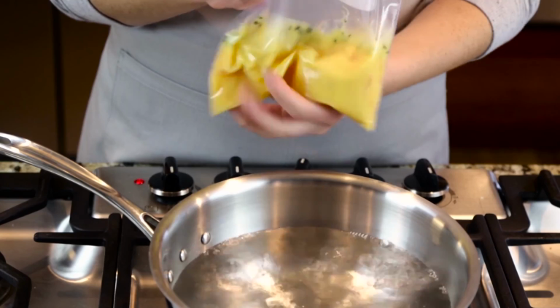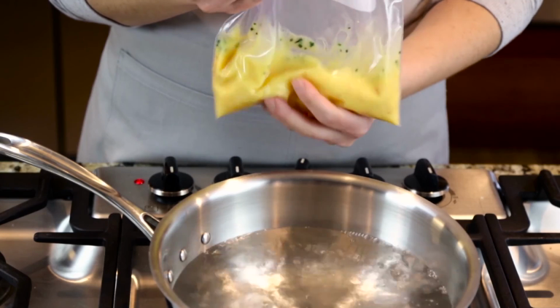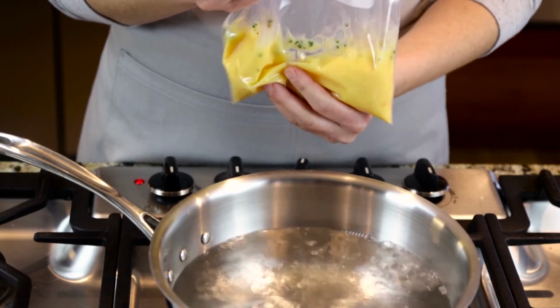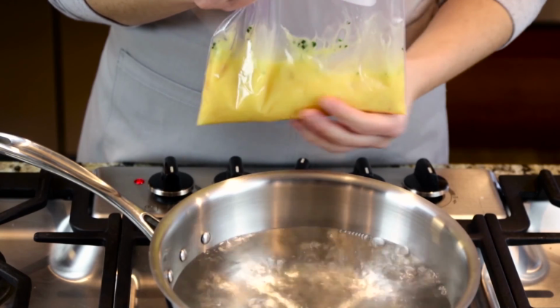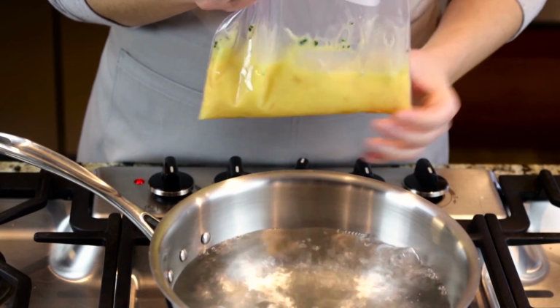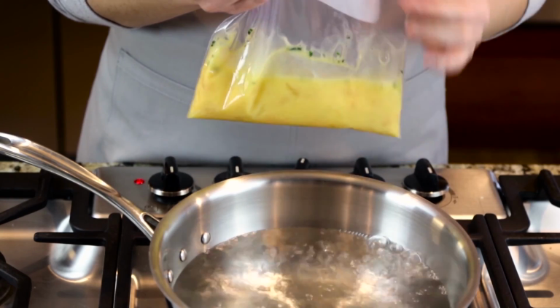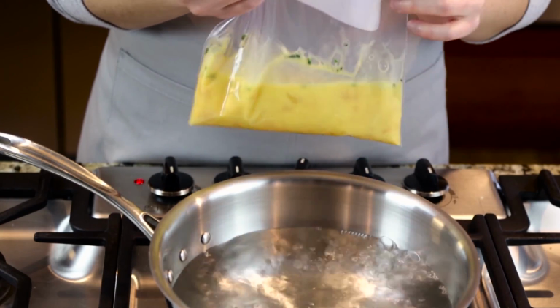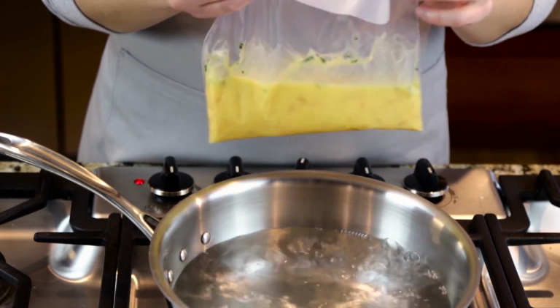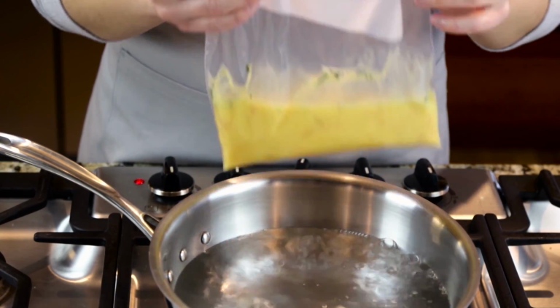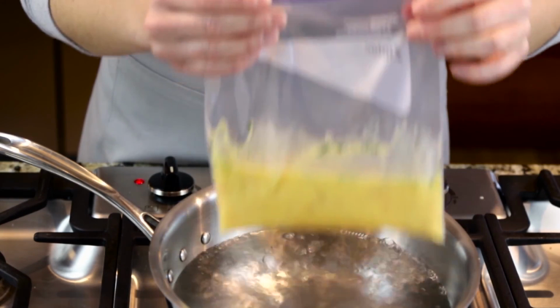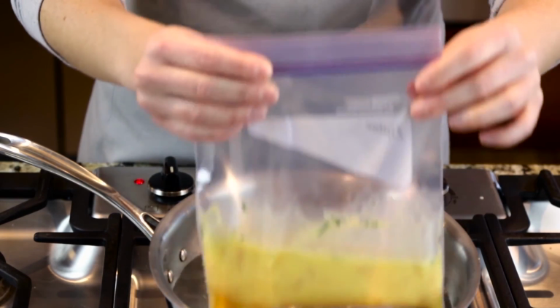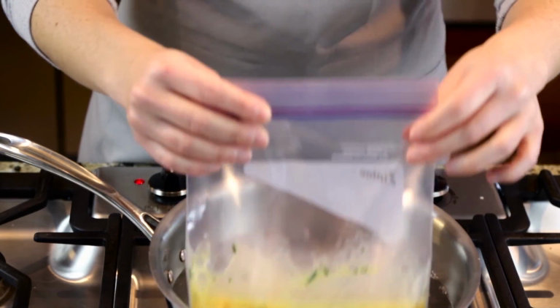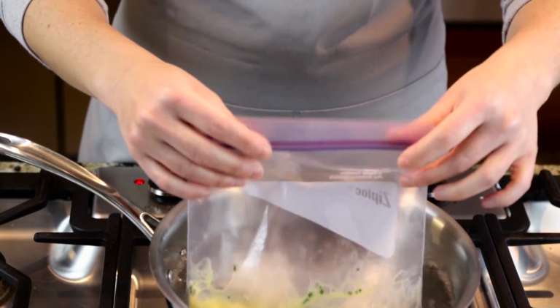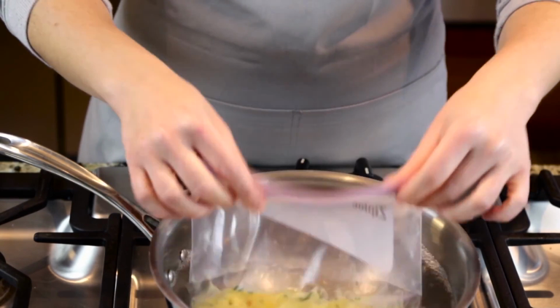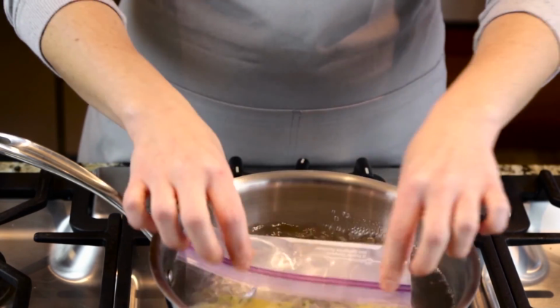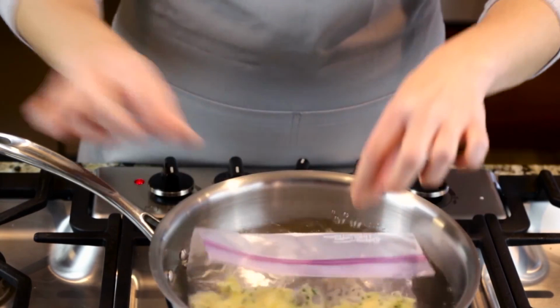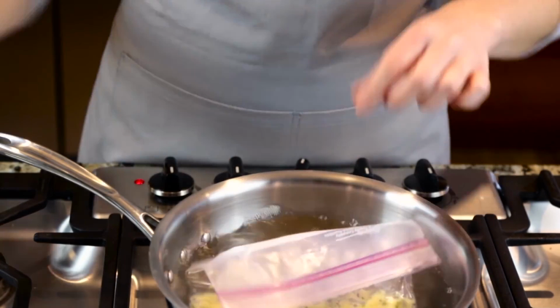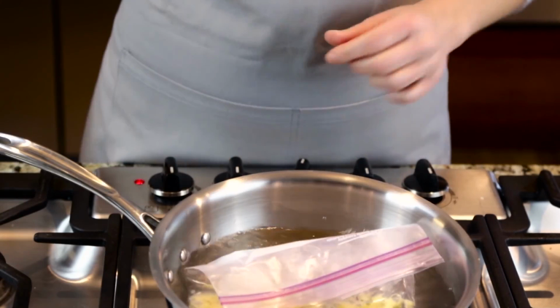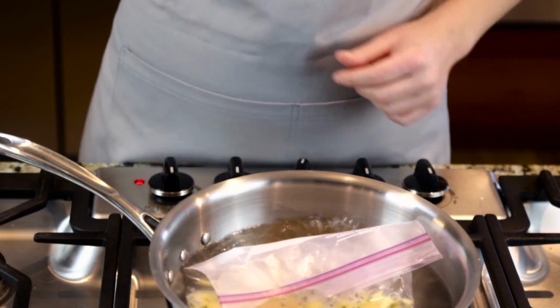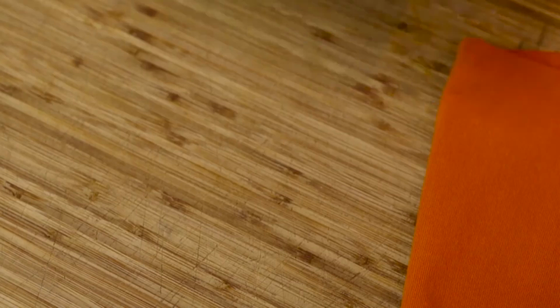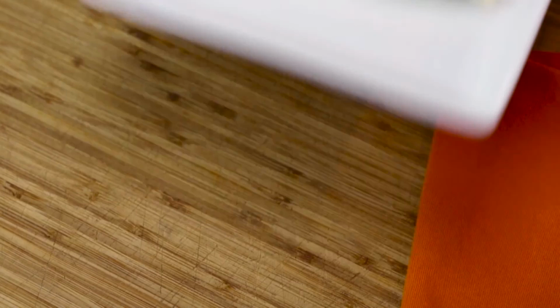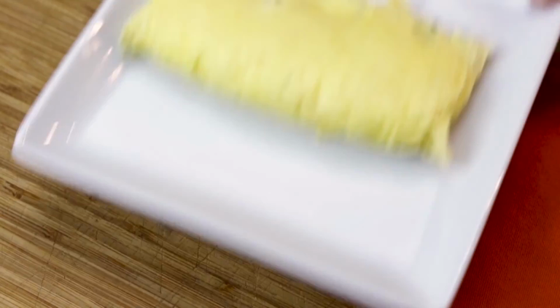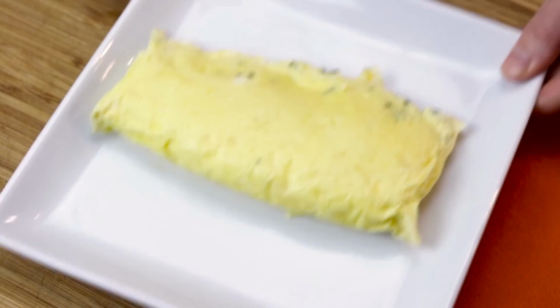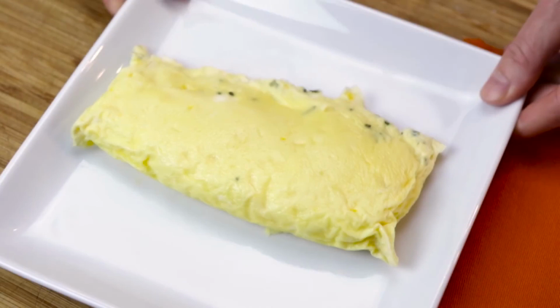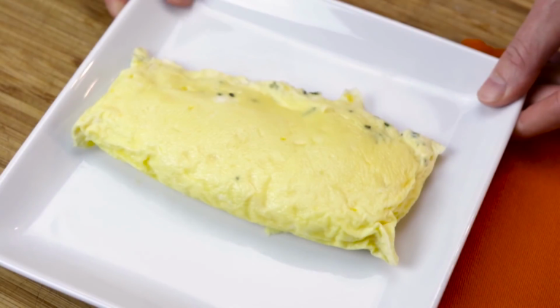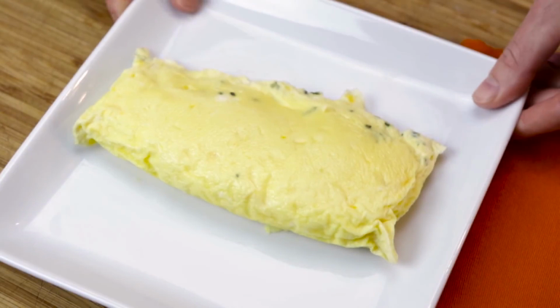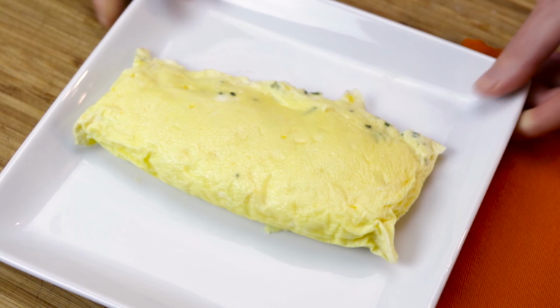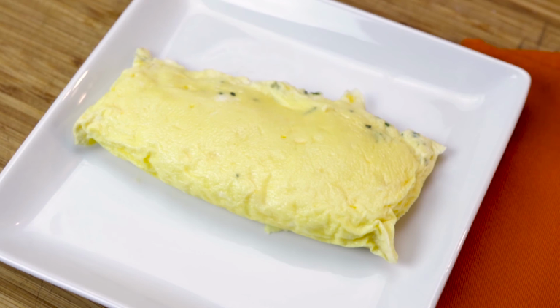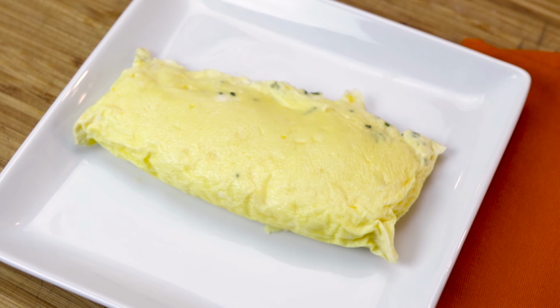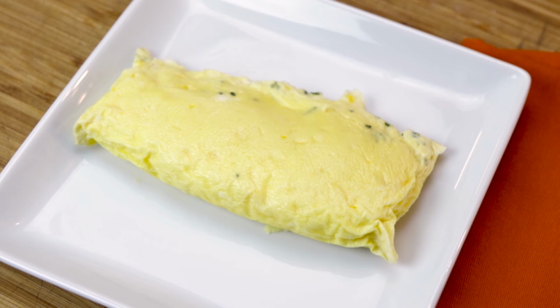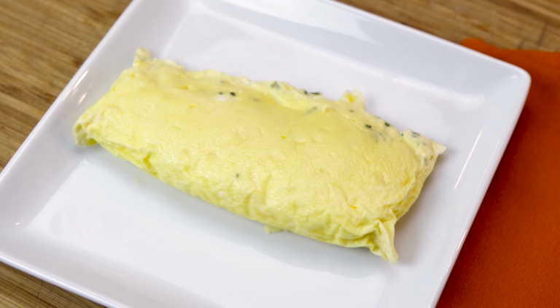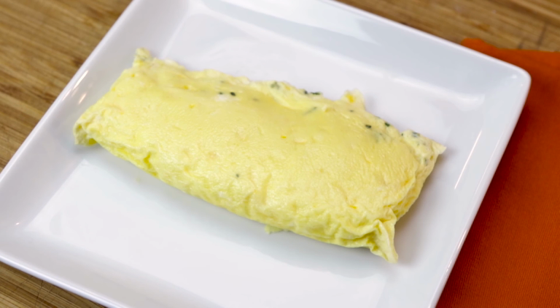Simply add your omelette ingredients into a resealable plastic bag and boil. Perfect for when you don't want to clean up a mess.